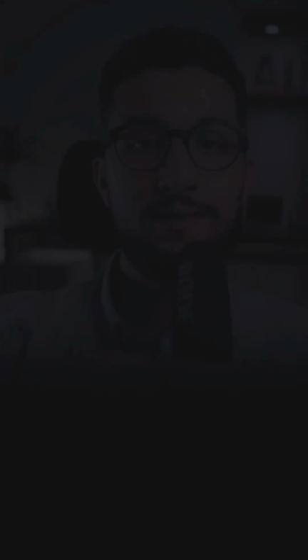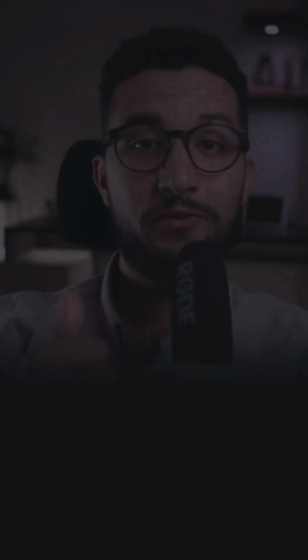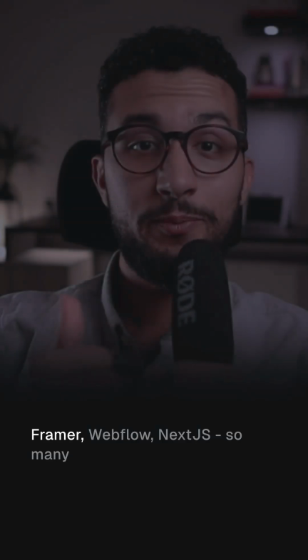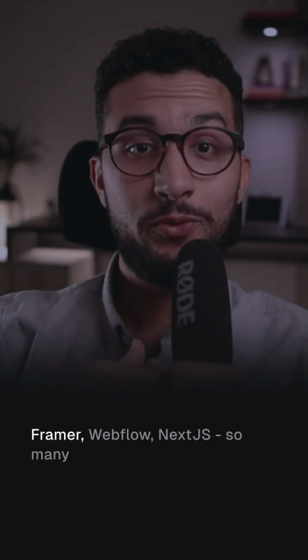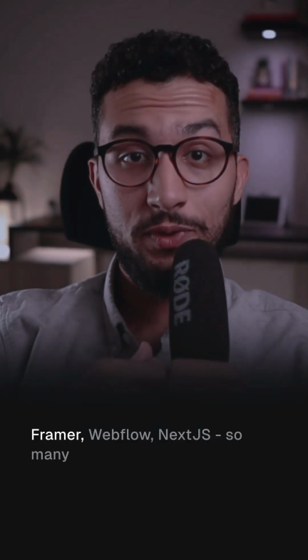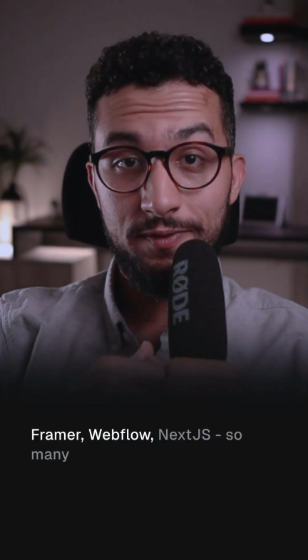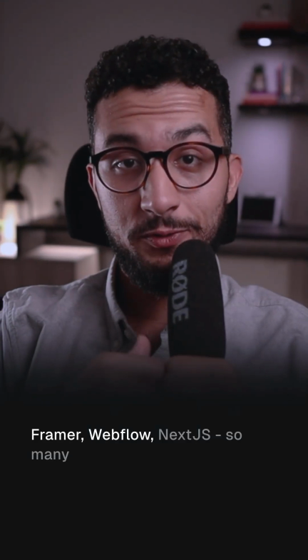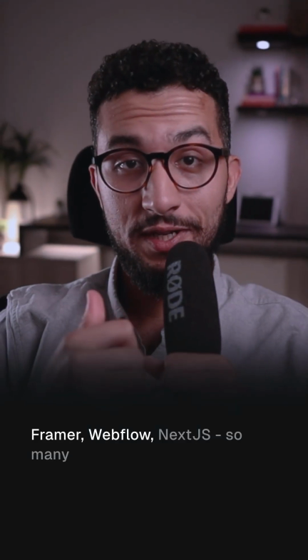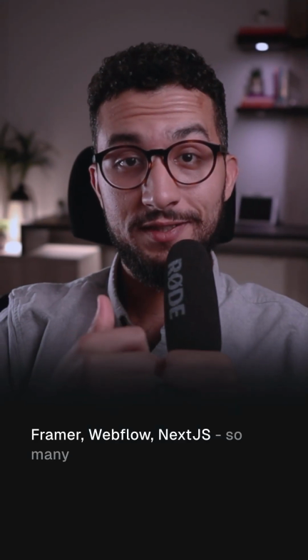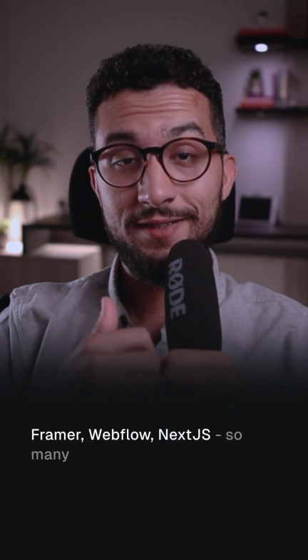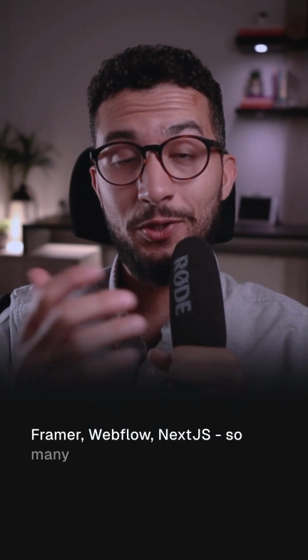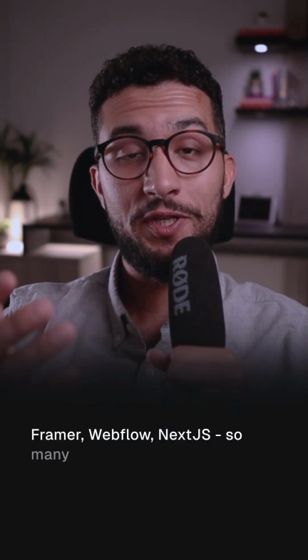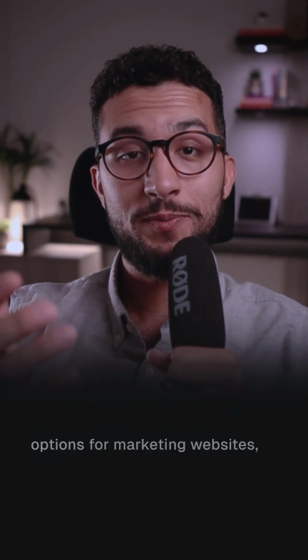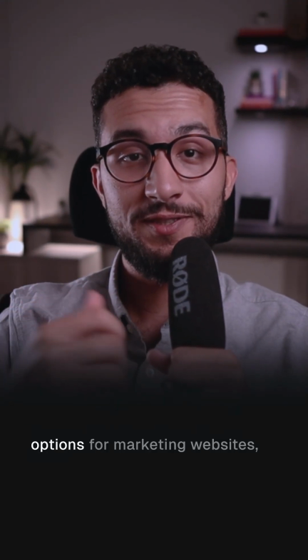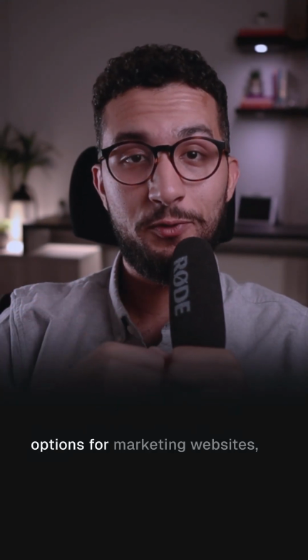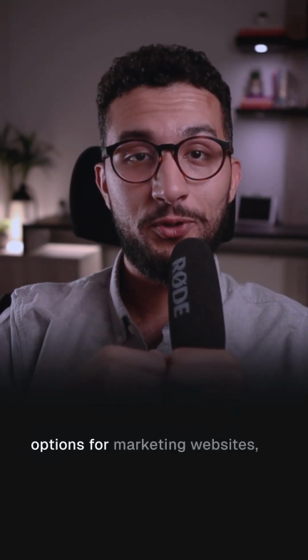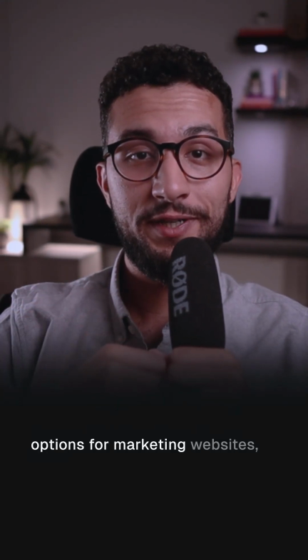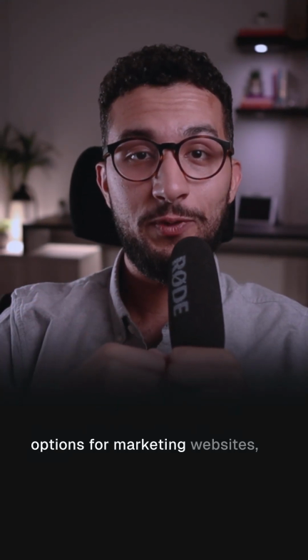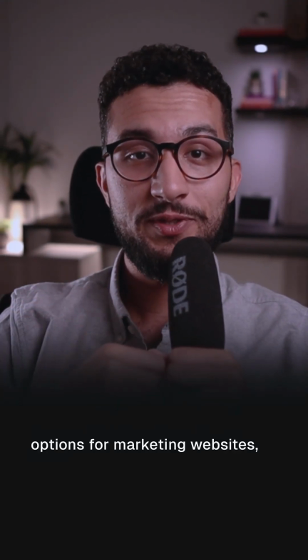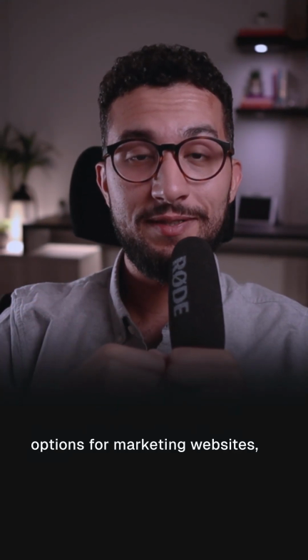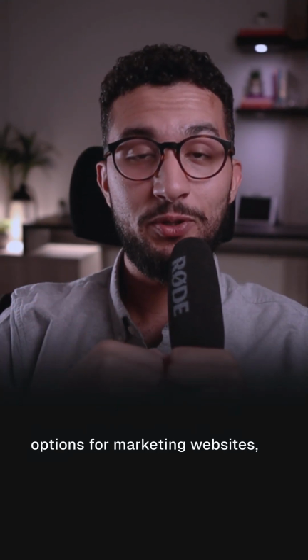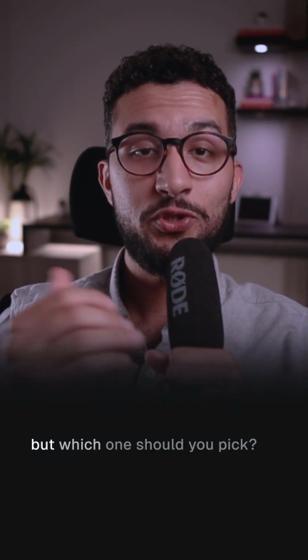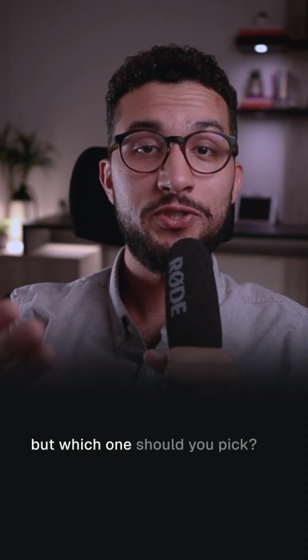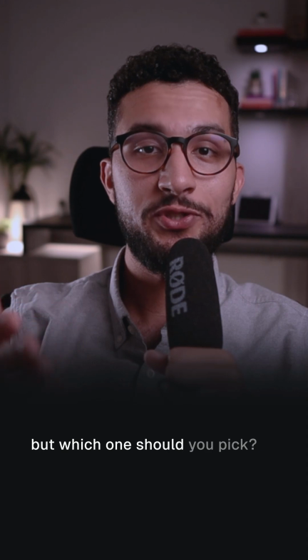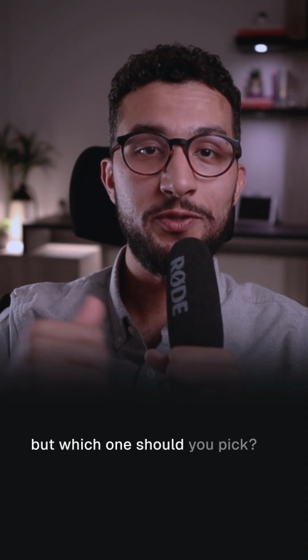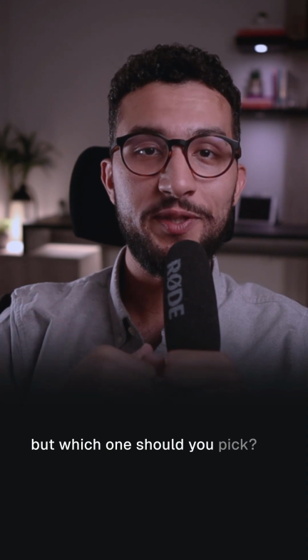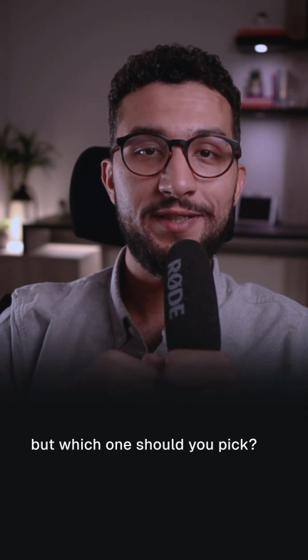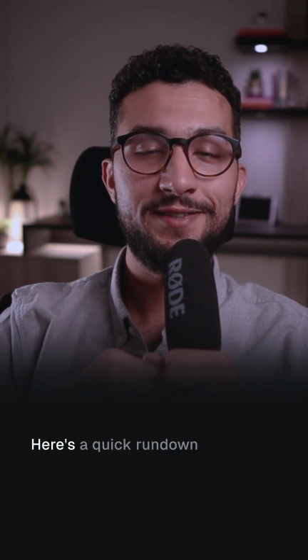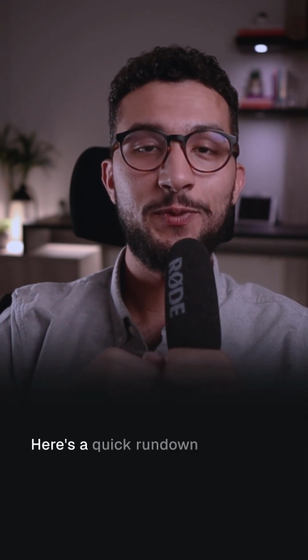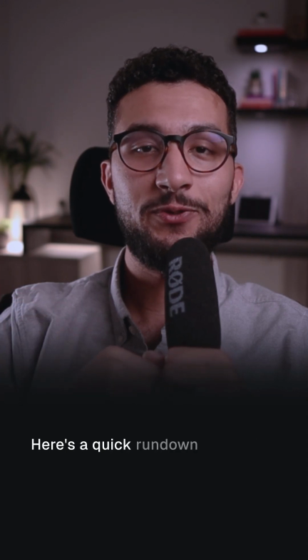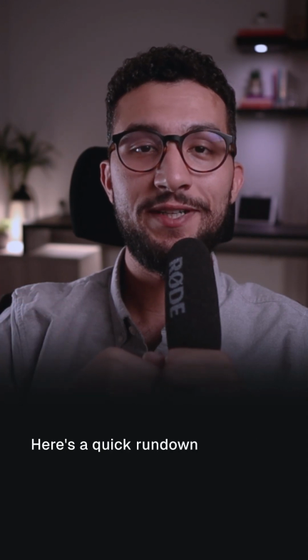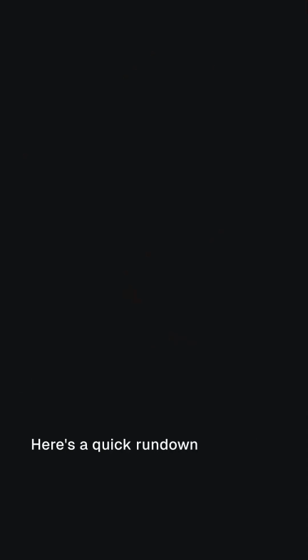Framer, Webflow, Next.js — so many options for marketing websites, but which one should you pick? Here's a quick rundown.